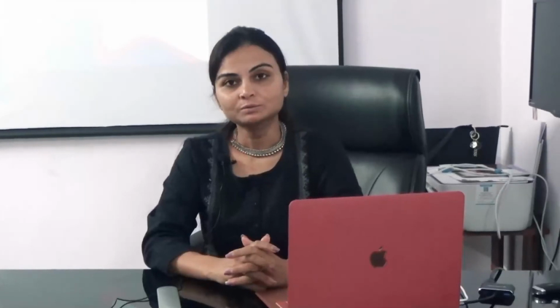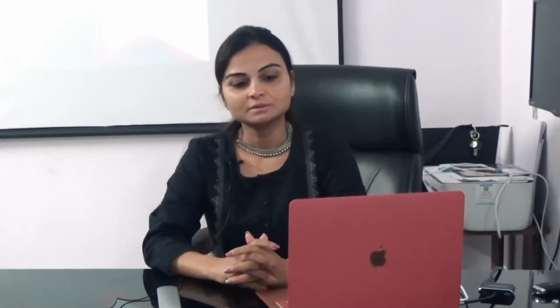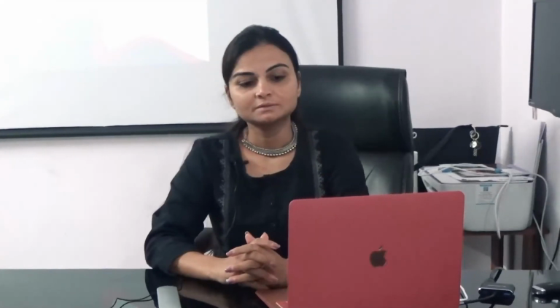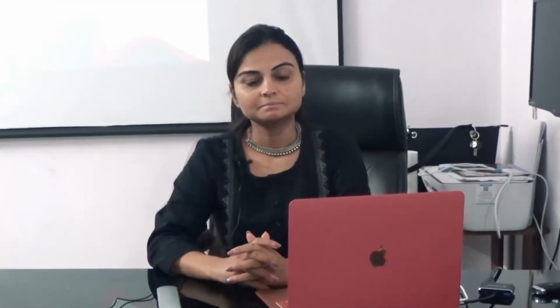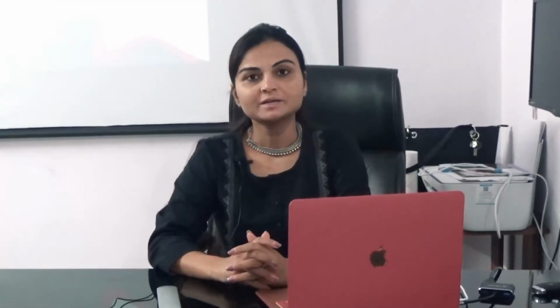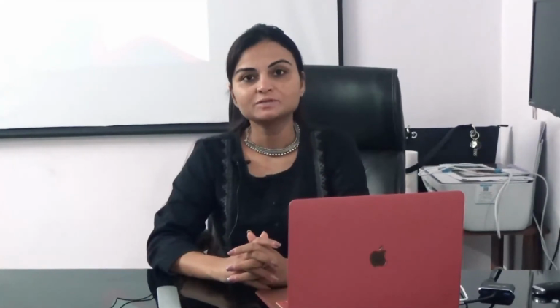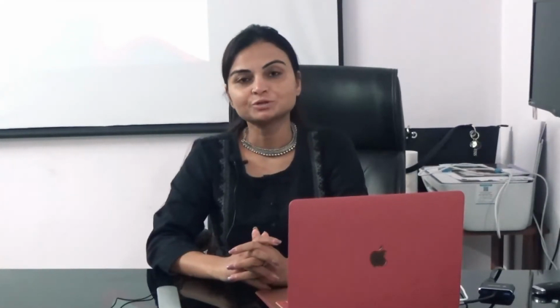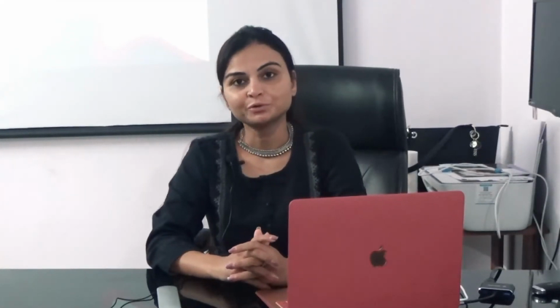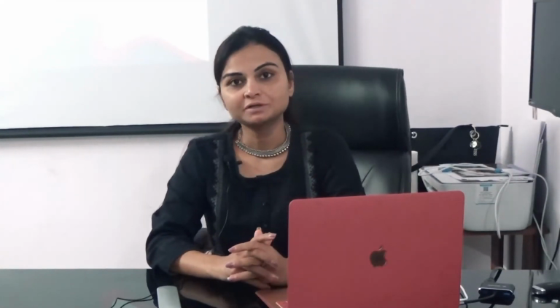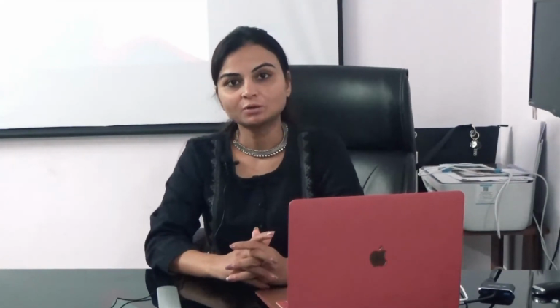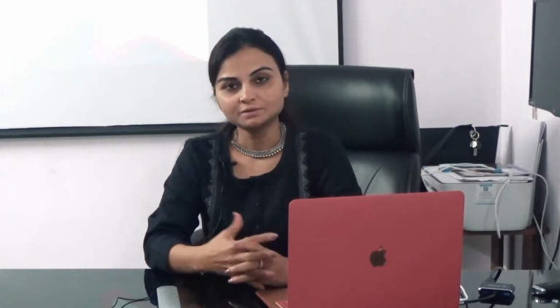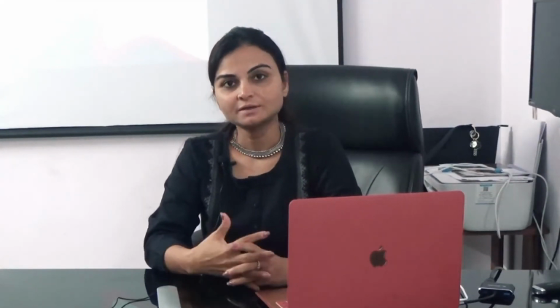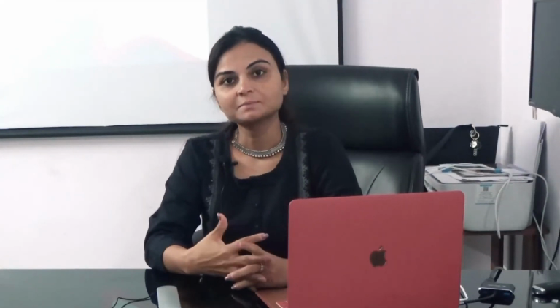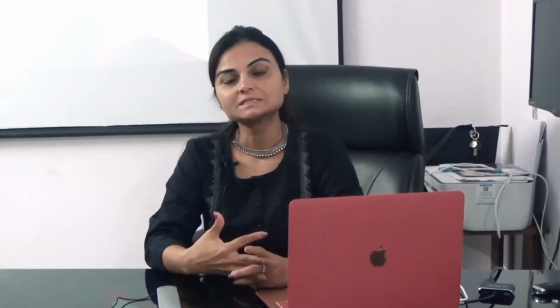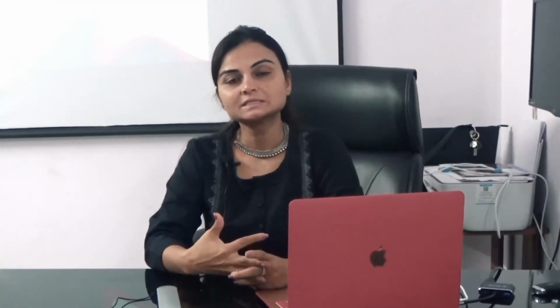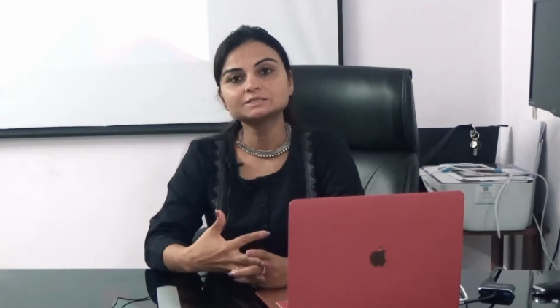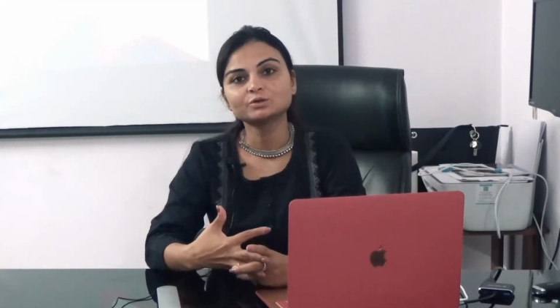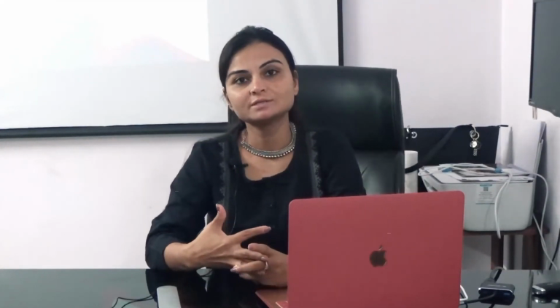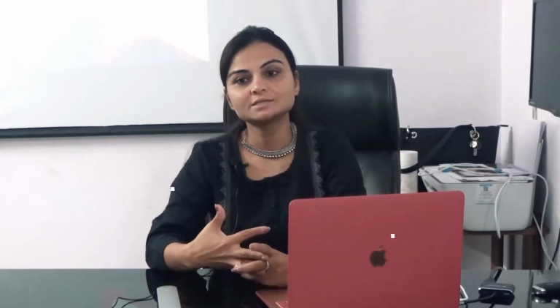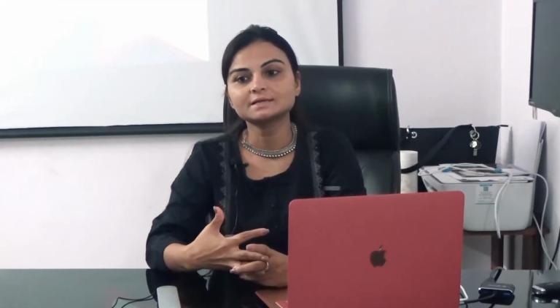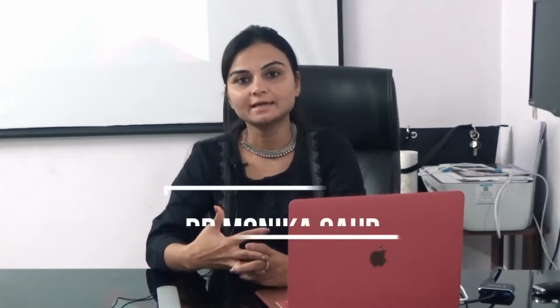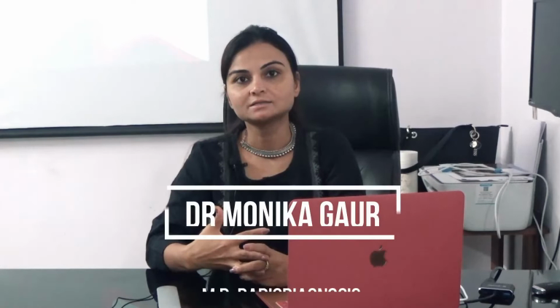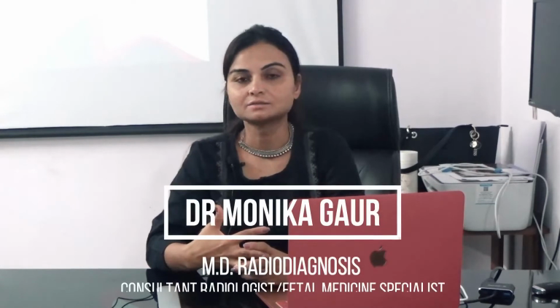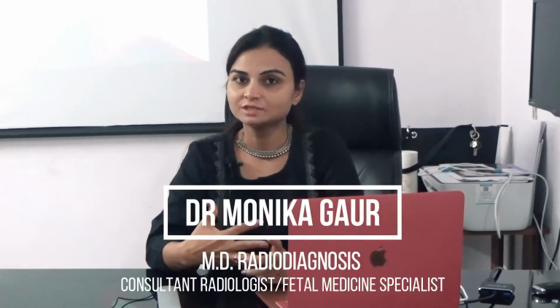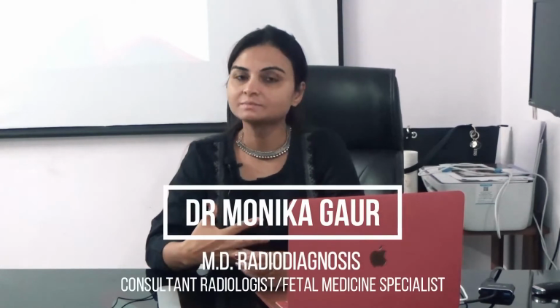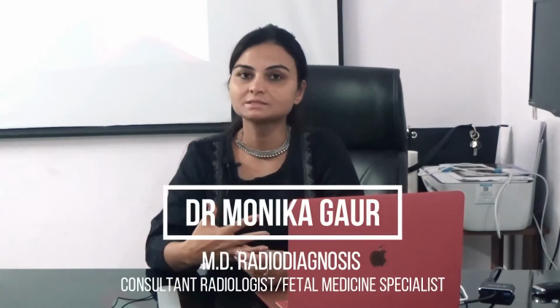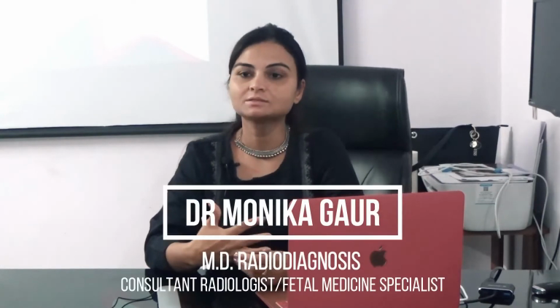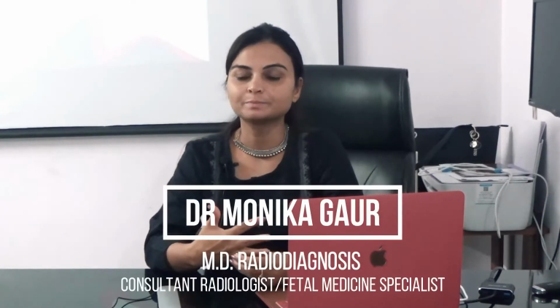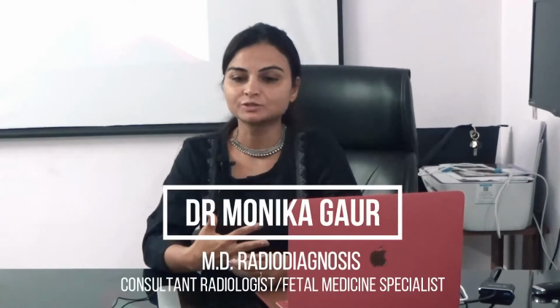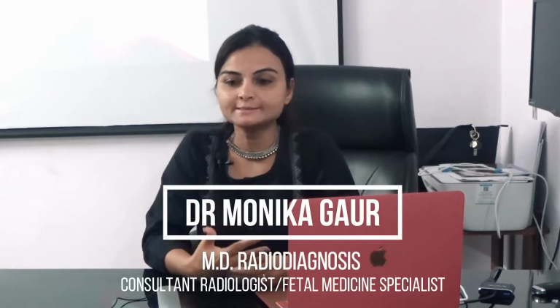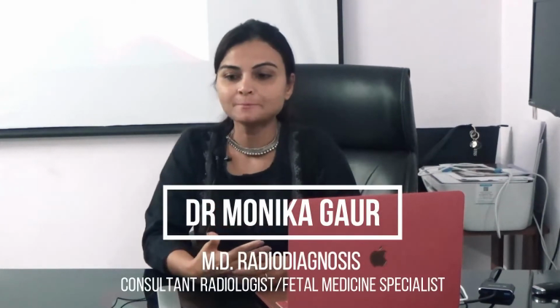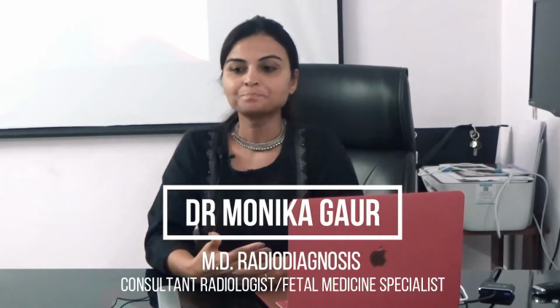Hello, my name is Dr. Monica Gaur. I'm a Consultant Radiologist and Fetal Medicine Specialist.